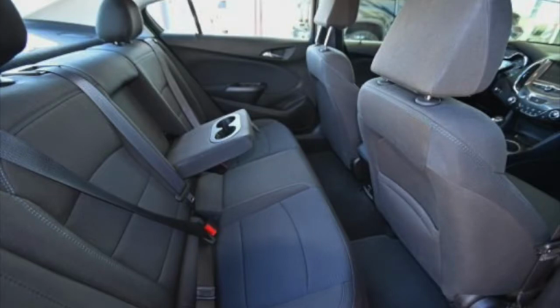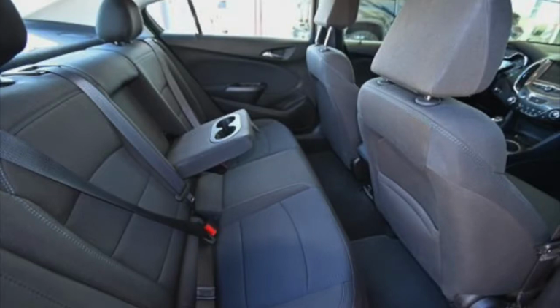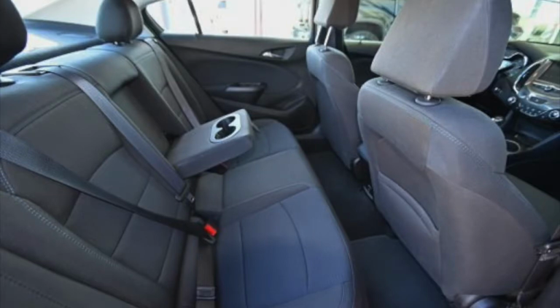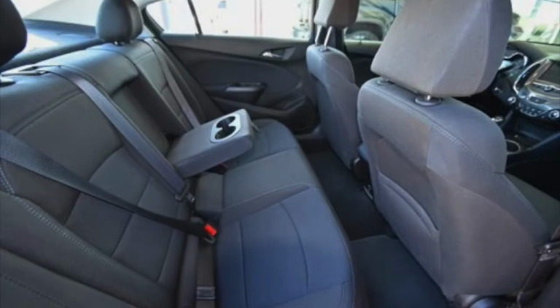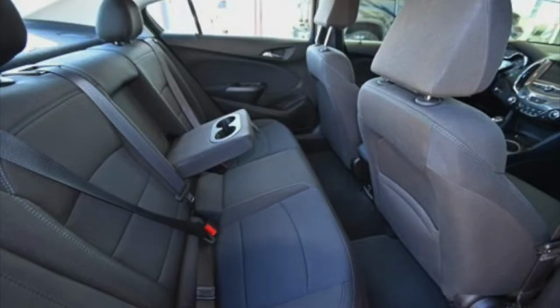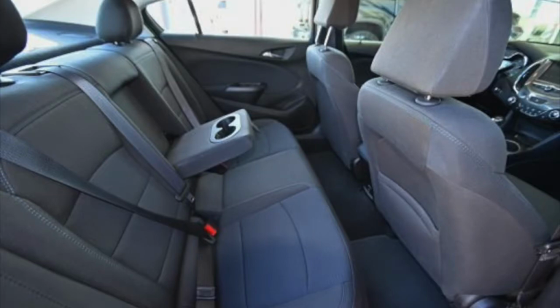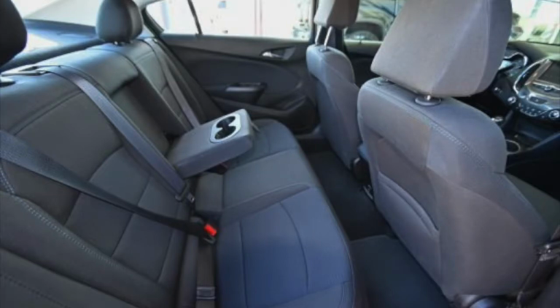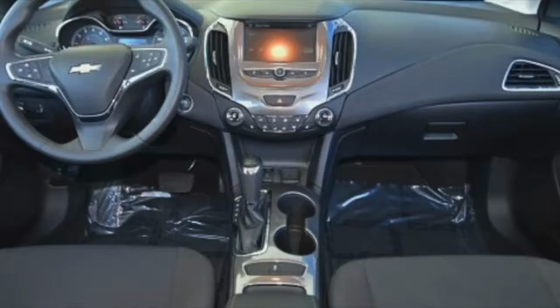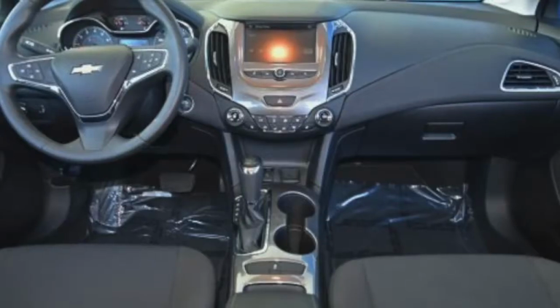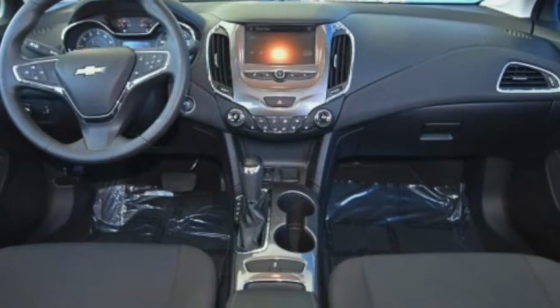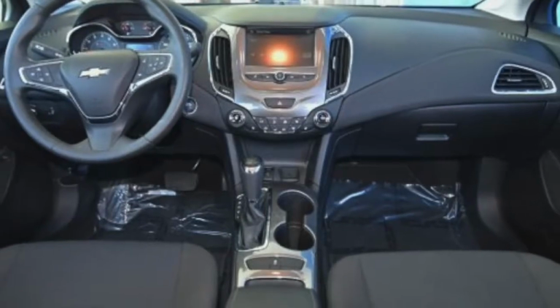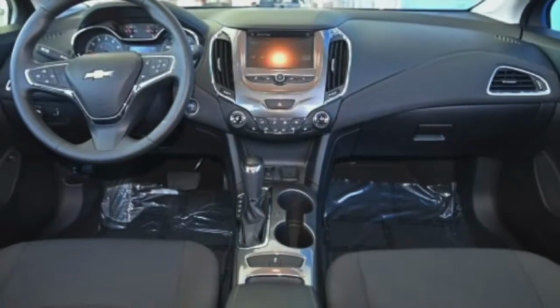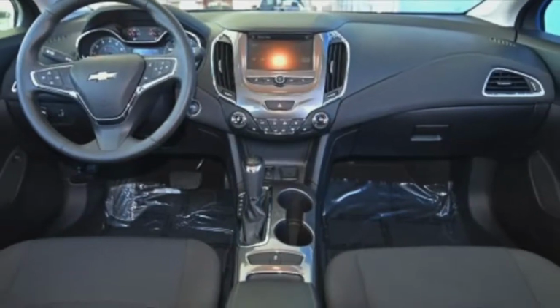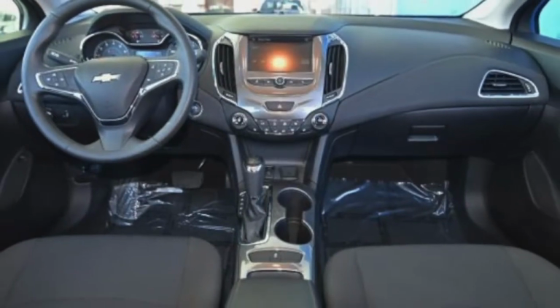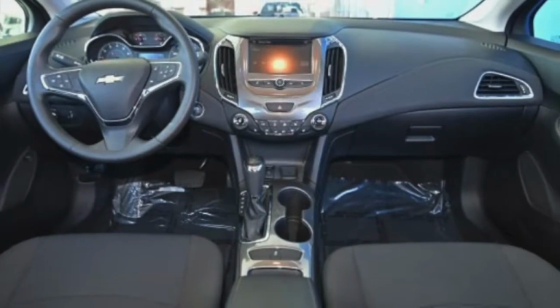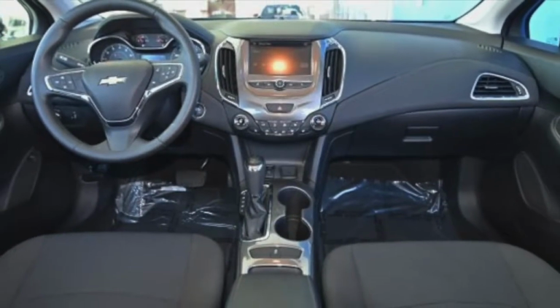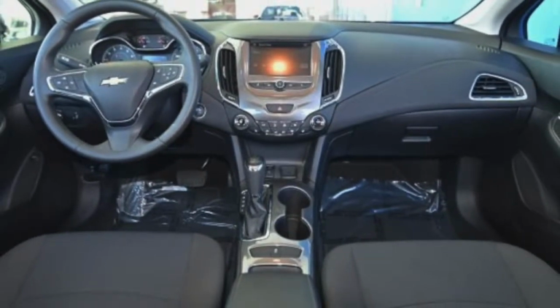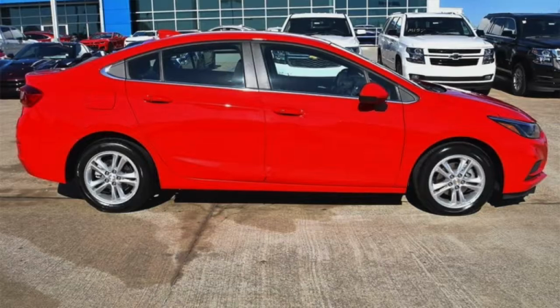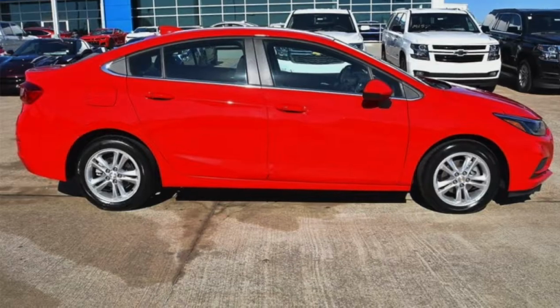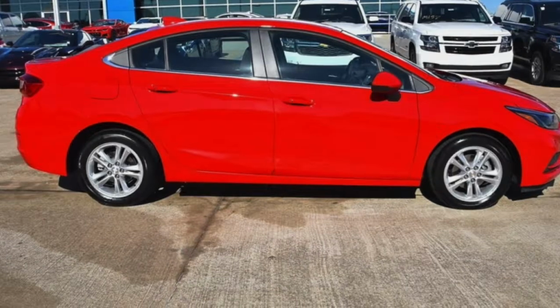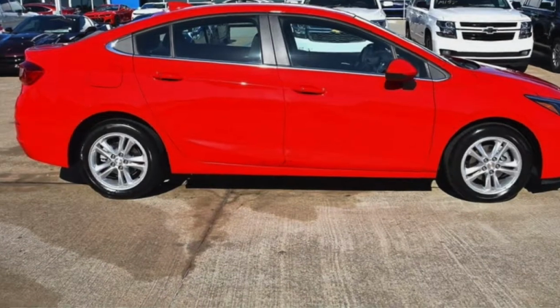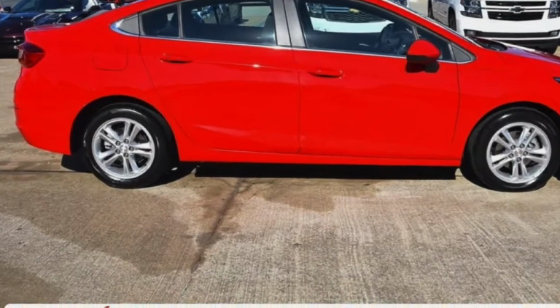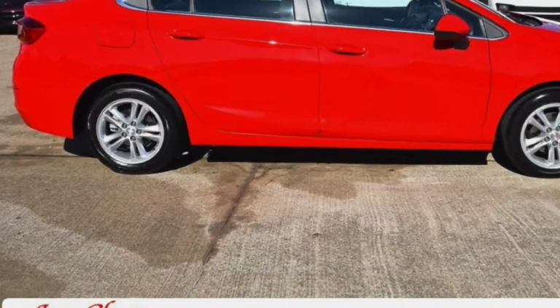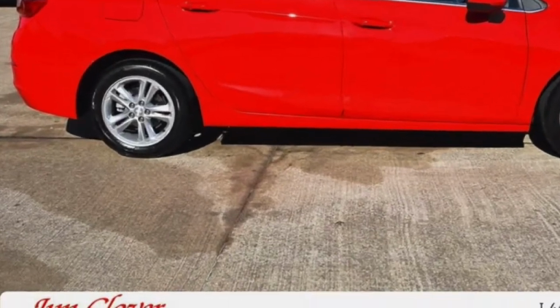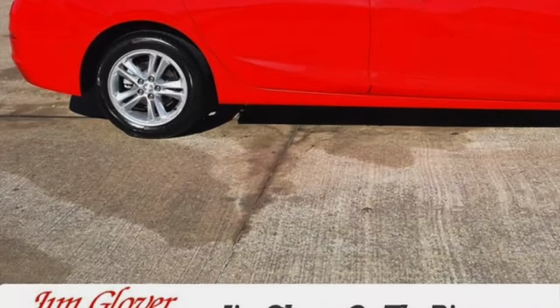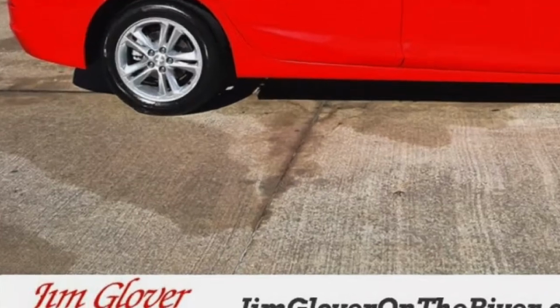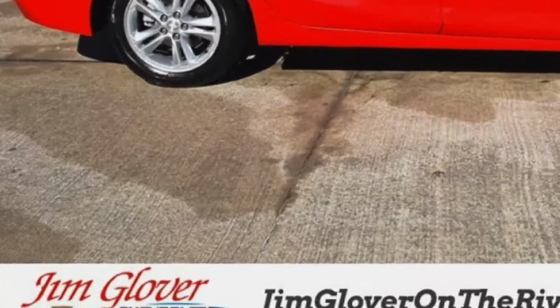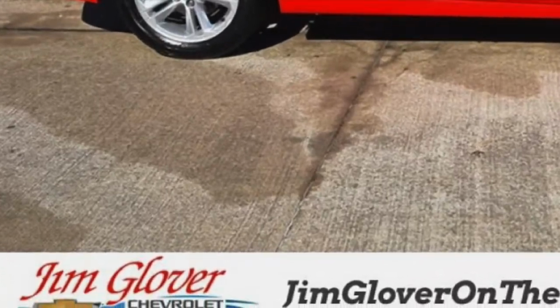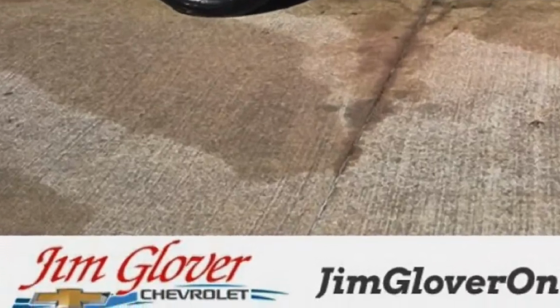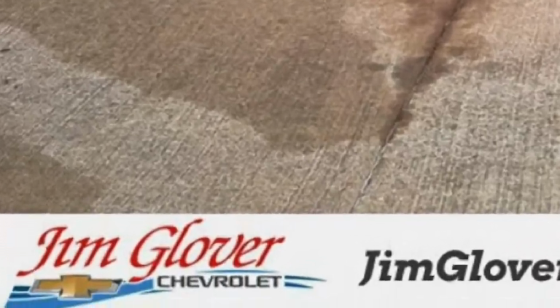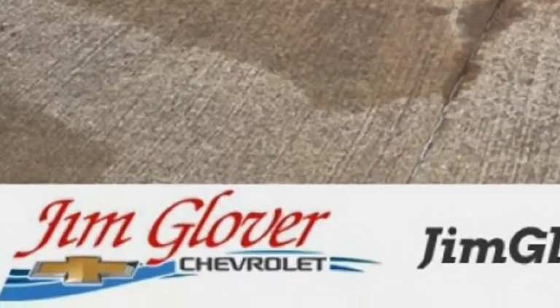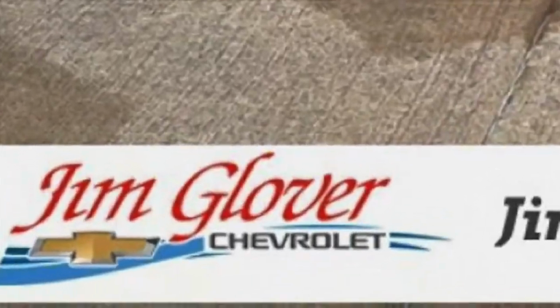Morgan, you got to come see this Cruze here at Jim Glover Chevrolet on i44 in the Arkansas River.